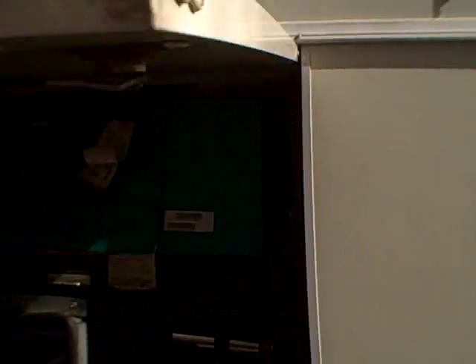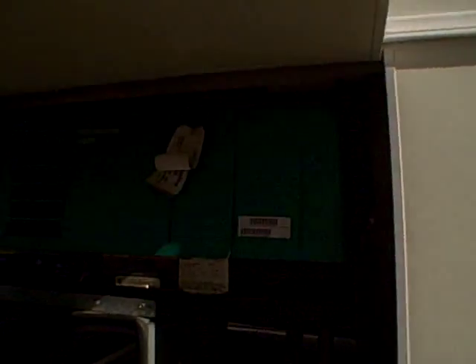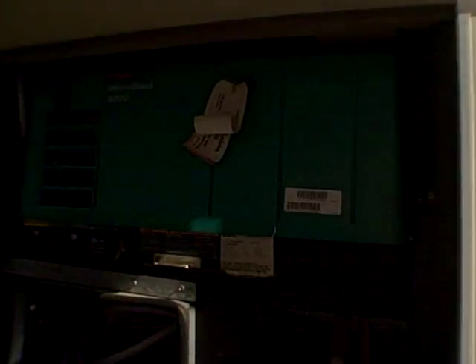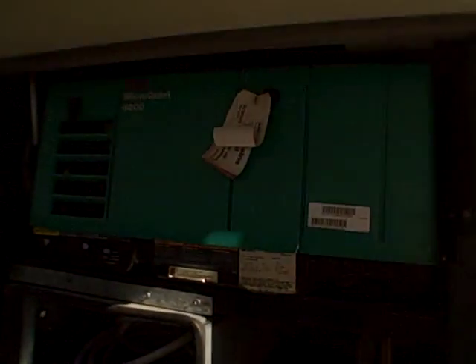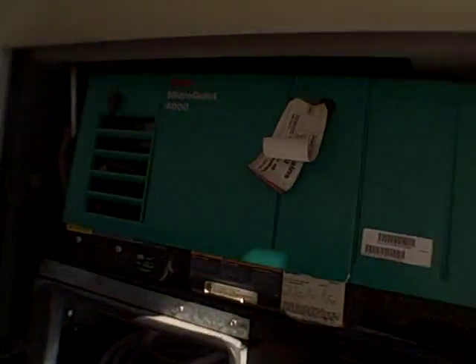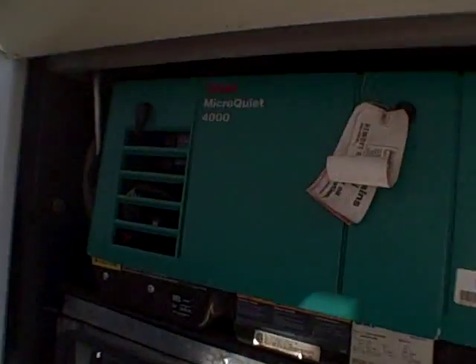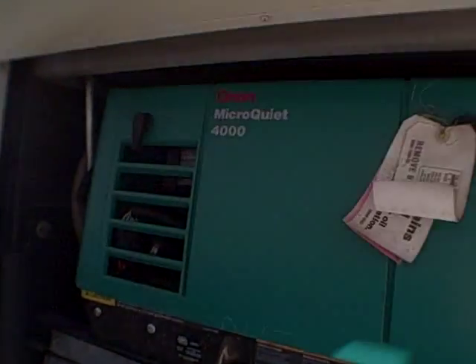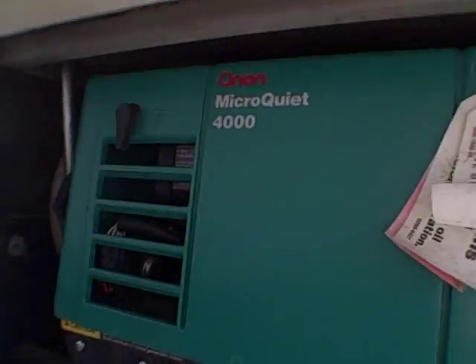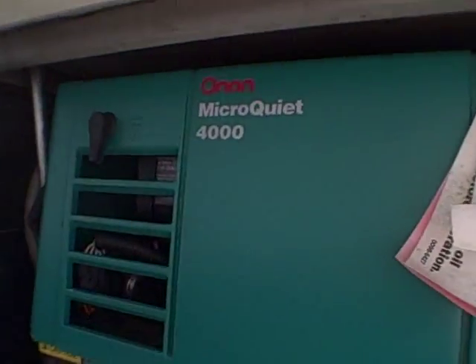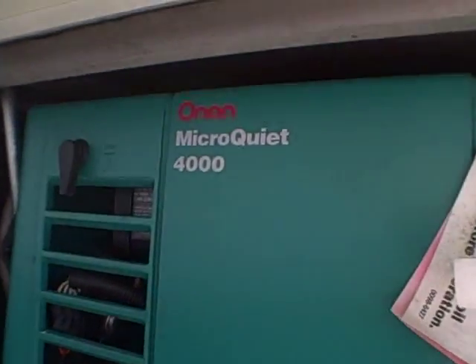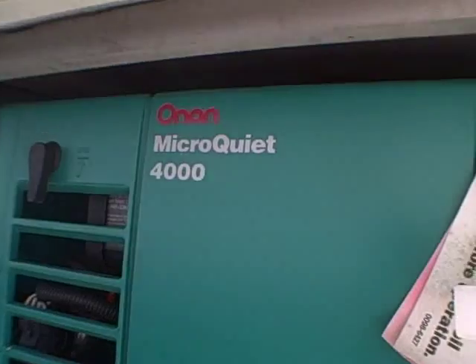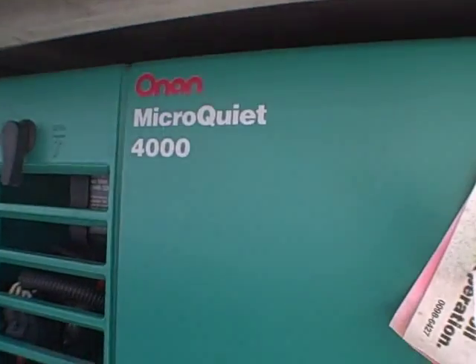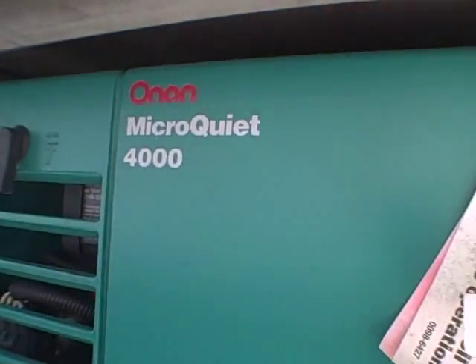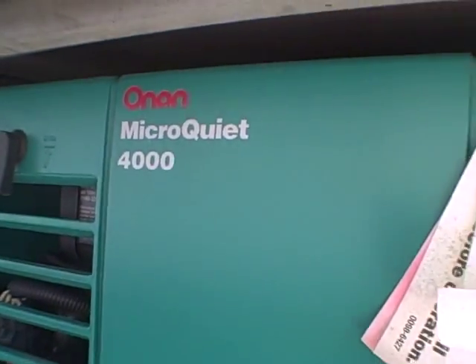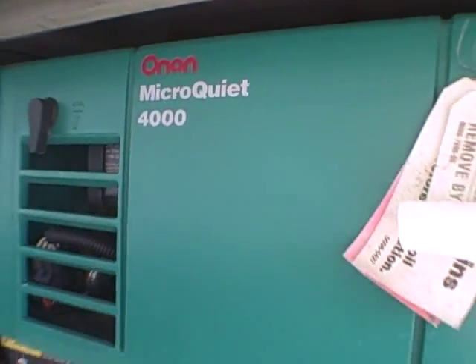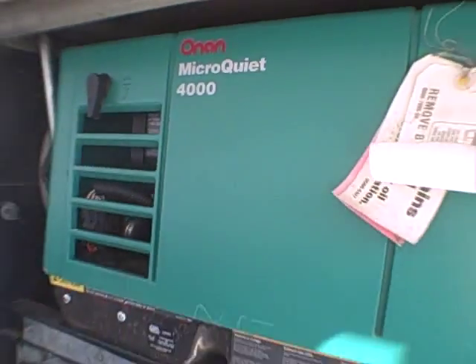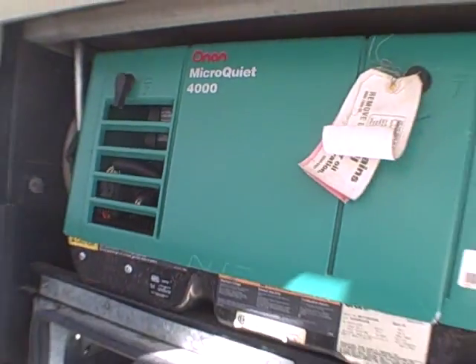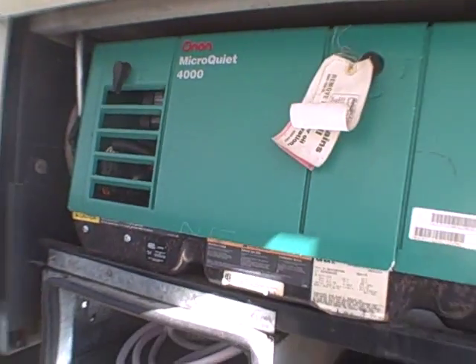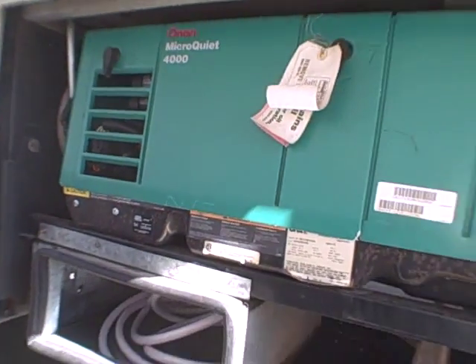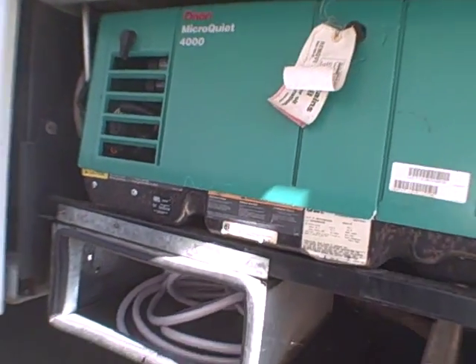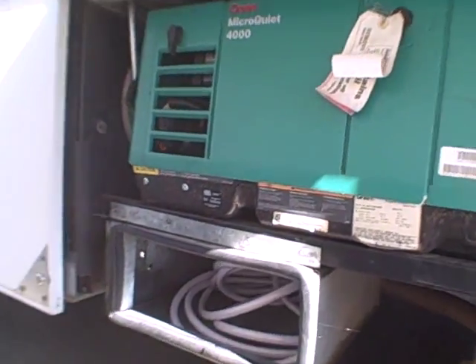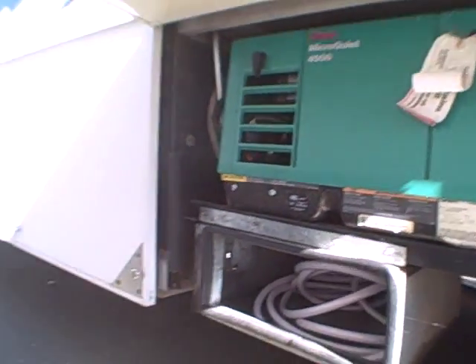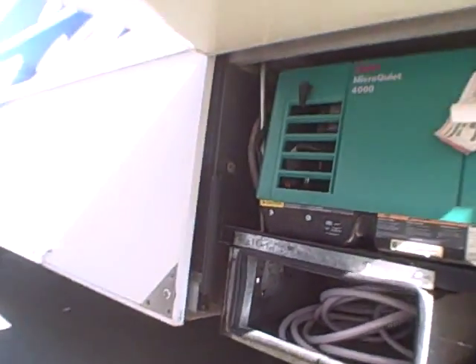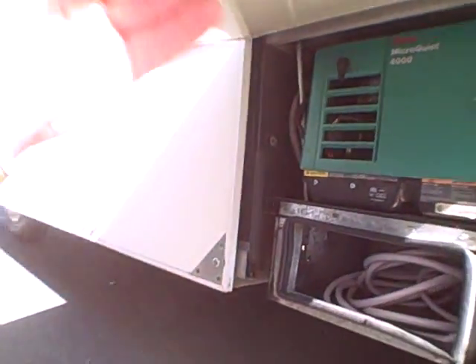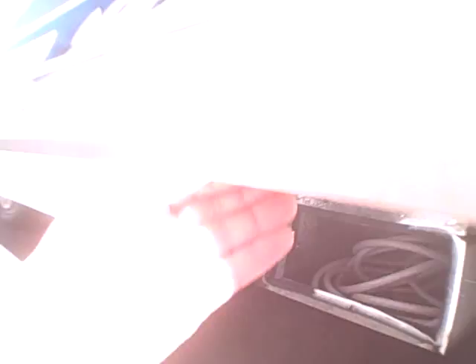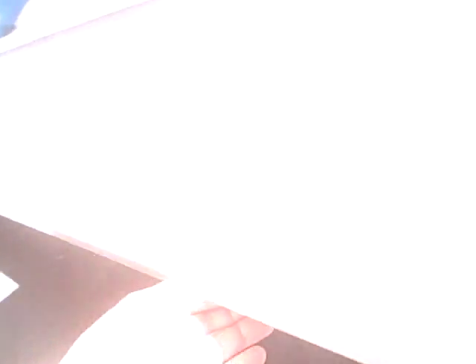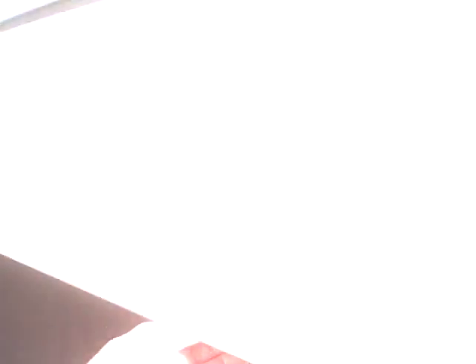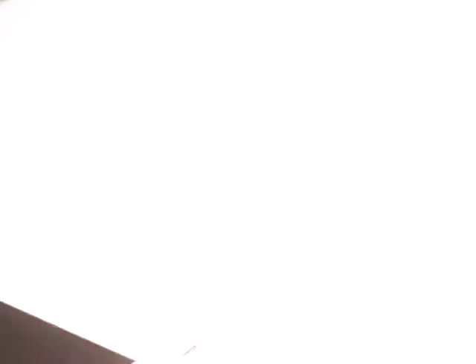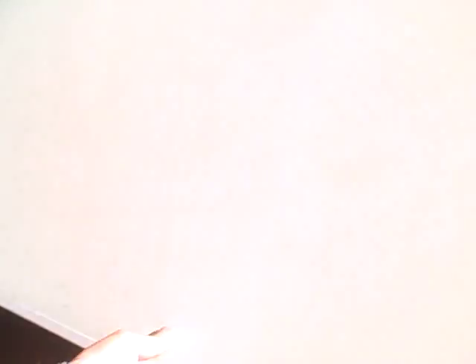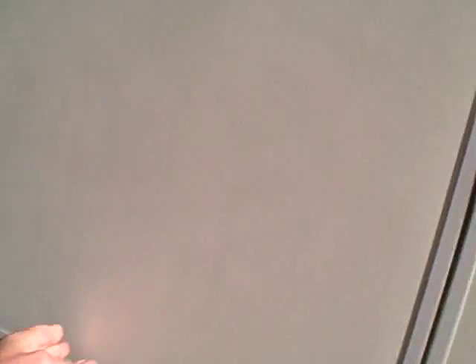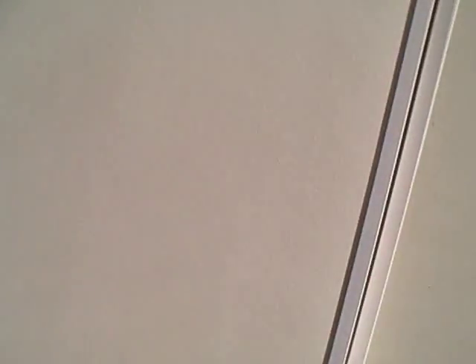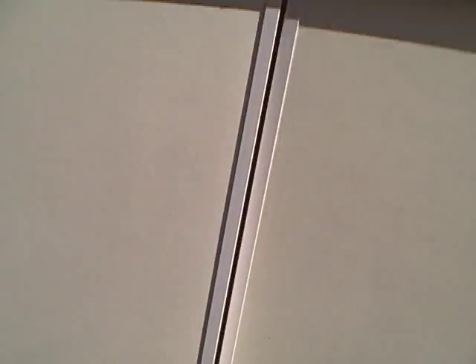Here's the generator — a Microquiet Onan 4000 — so dry camping is a breeze in this unit.